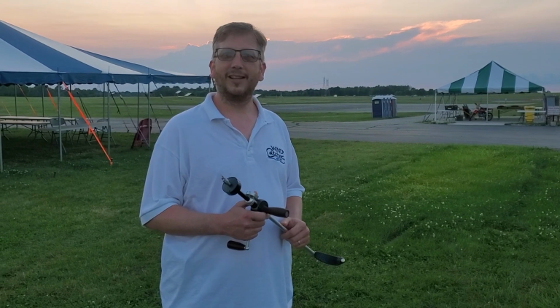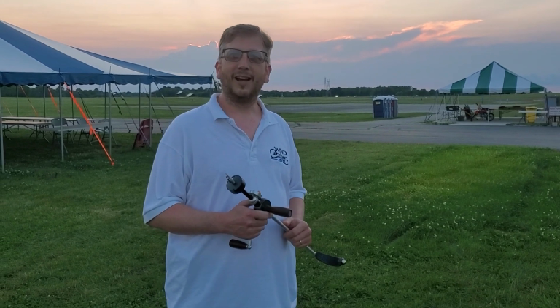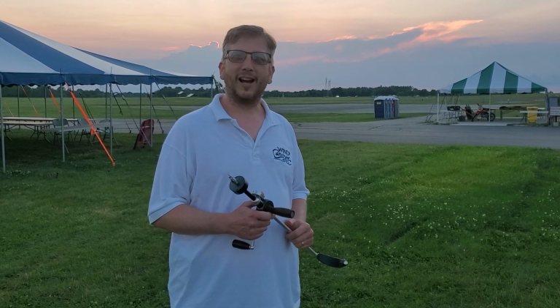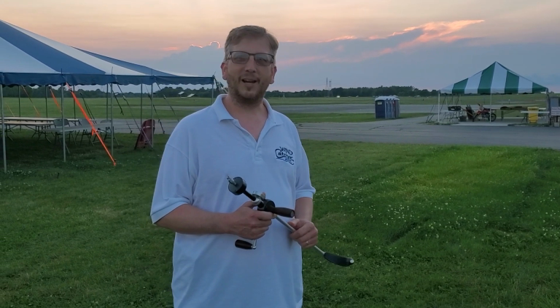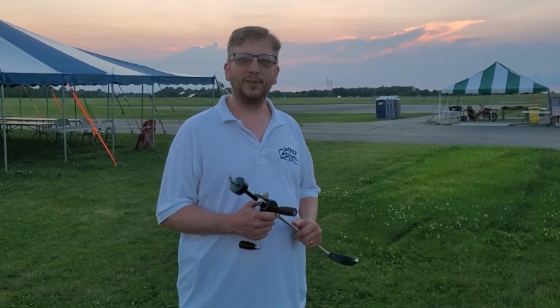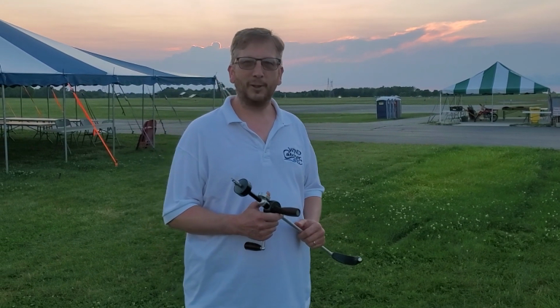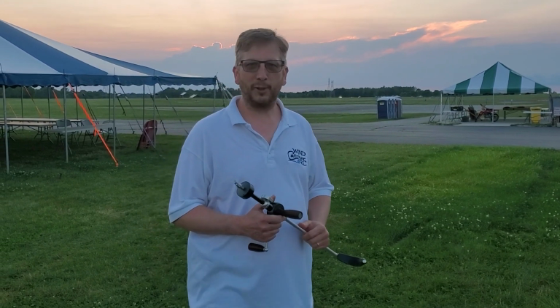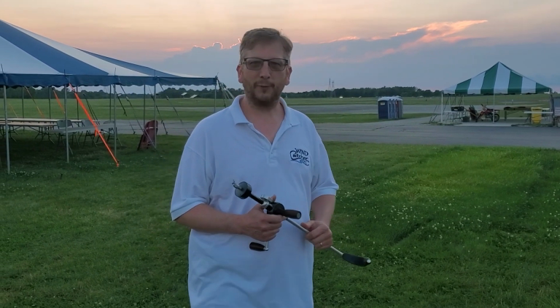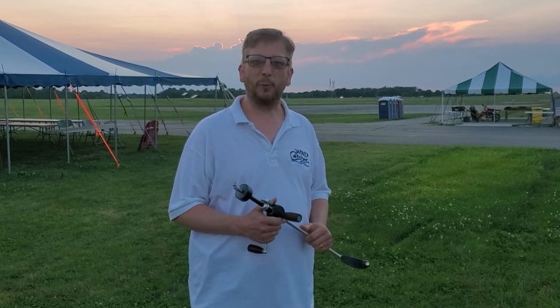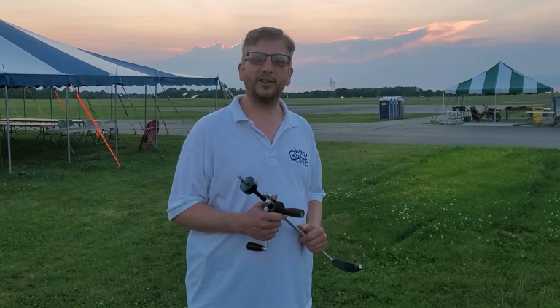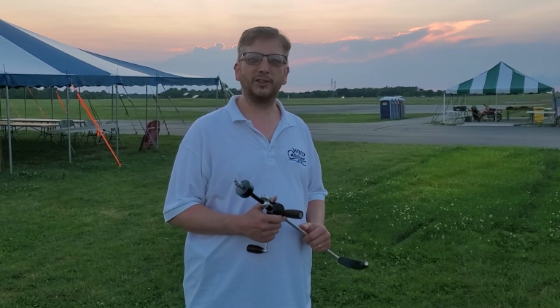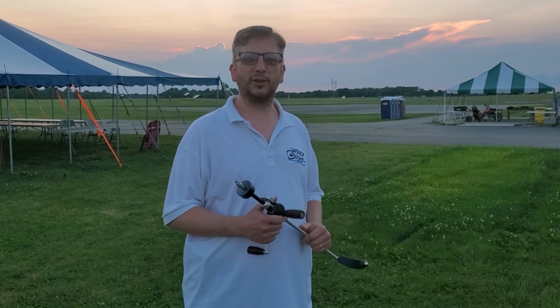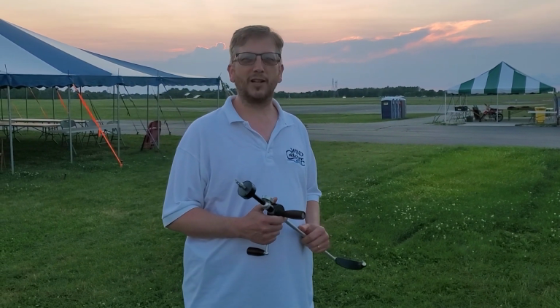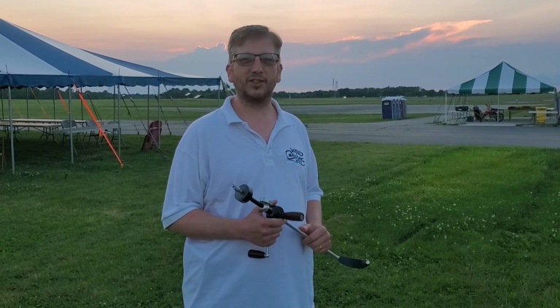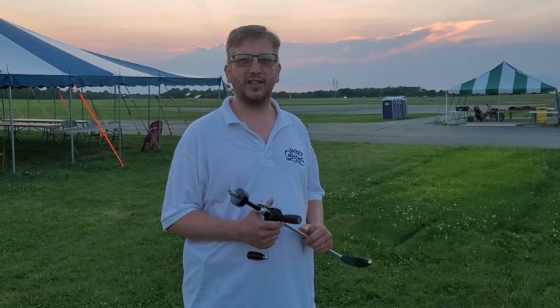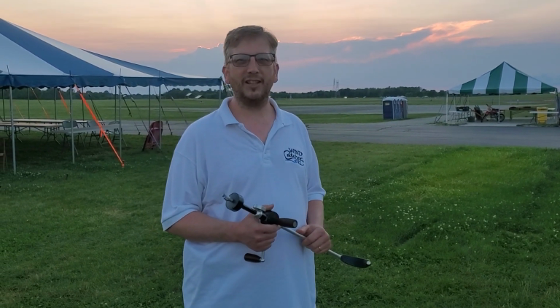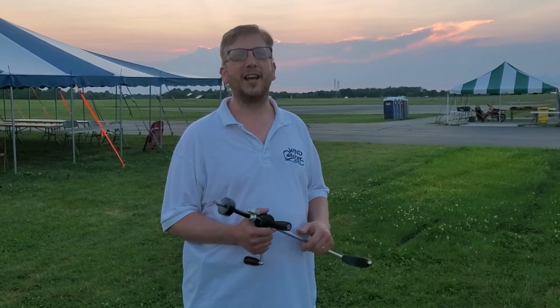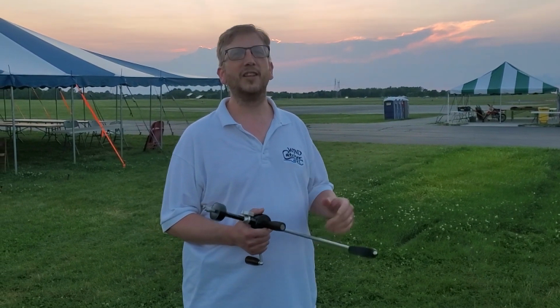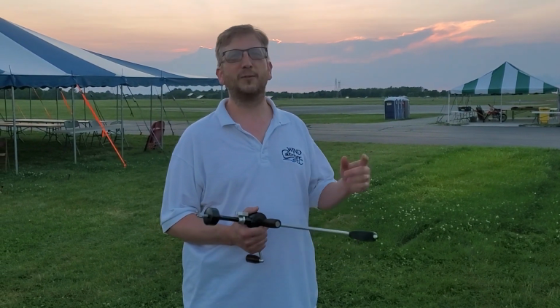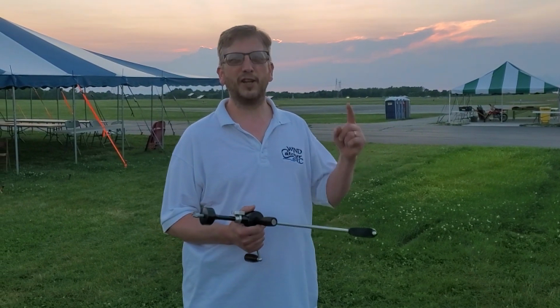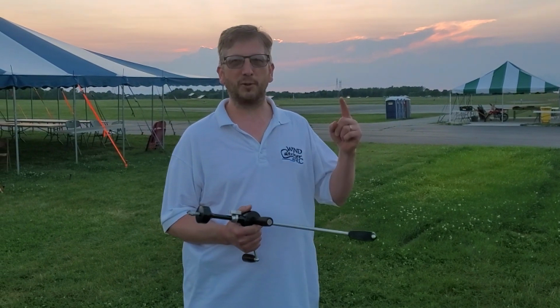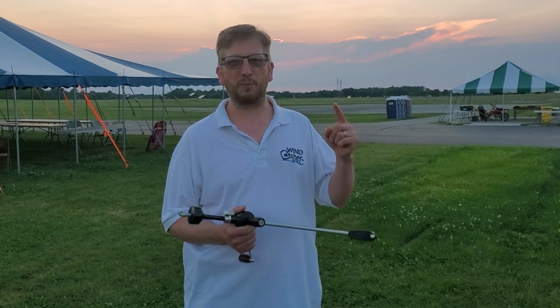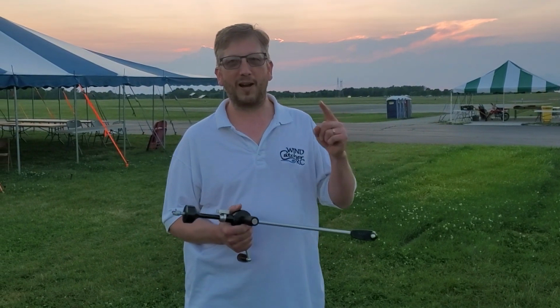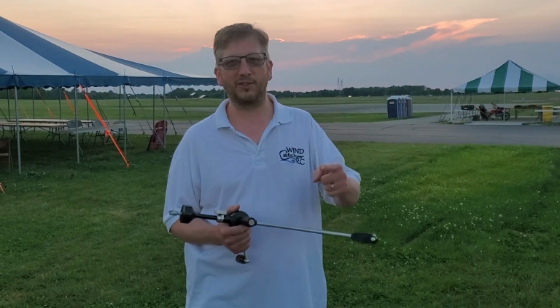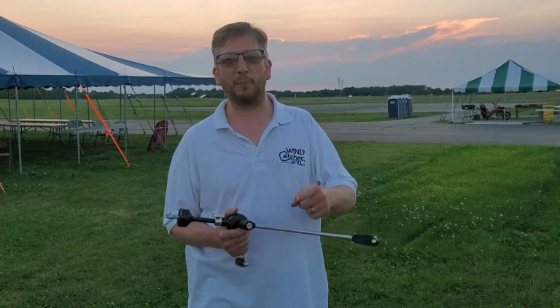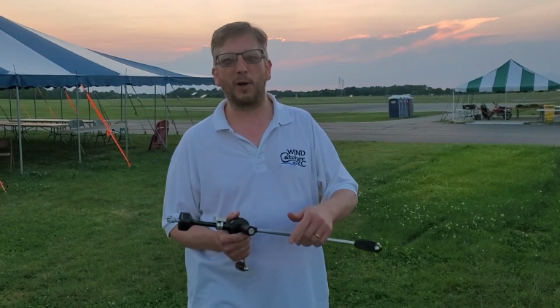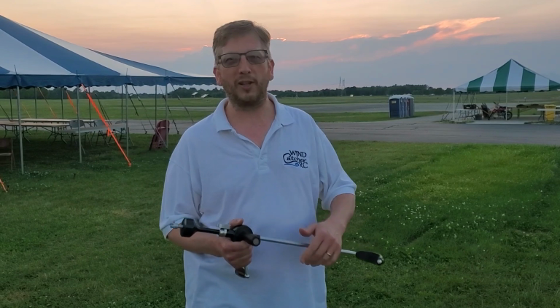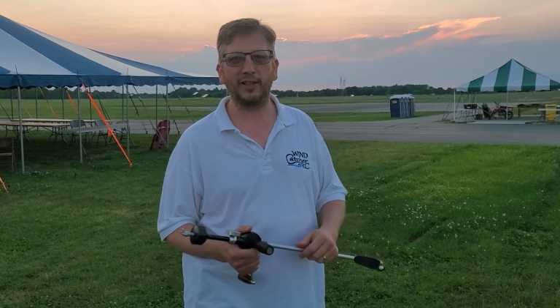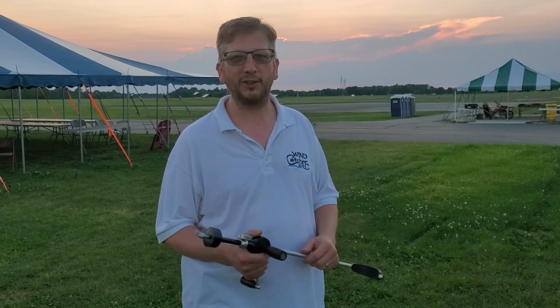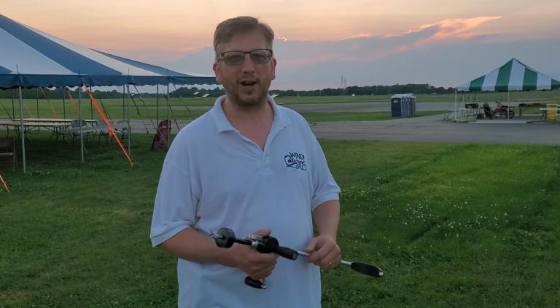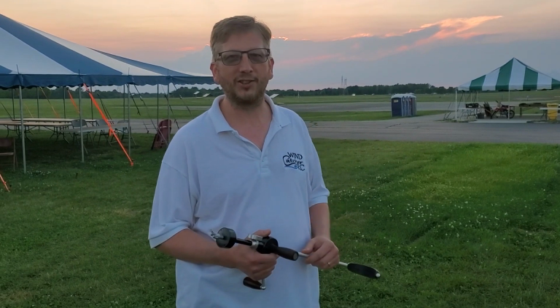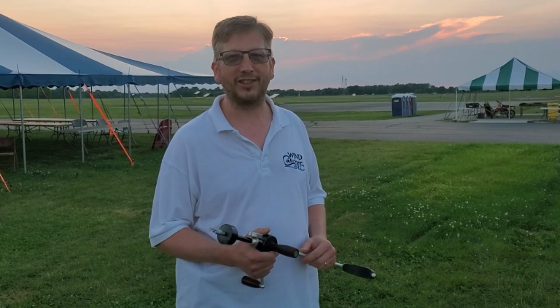Hi, I'm Lee Krieger from Windcatcher RC, and this video is sponsored by Windcatcher RC.